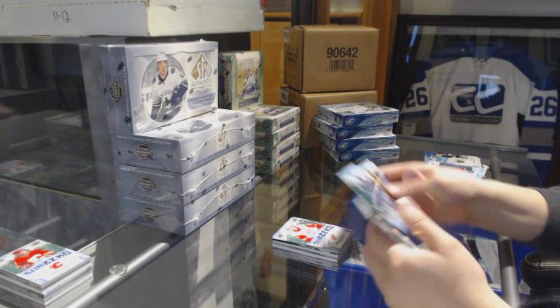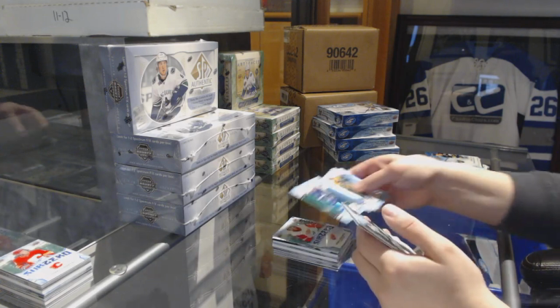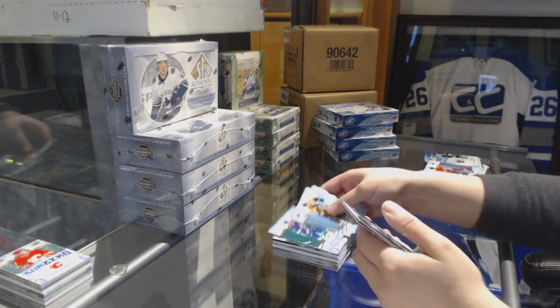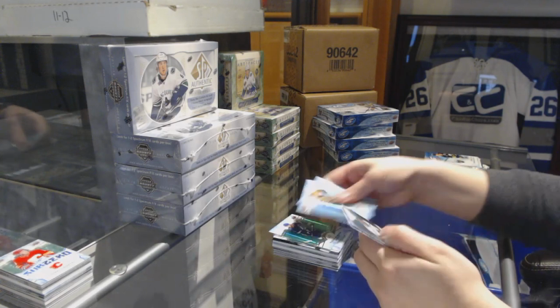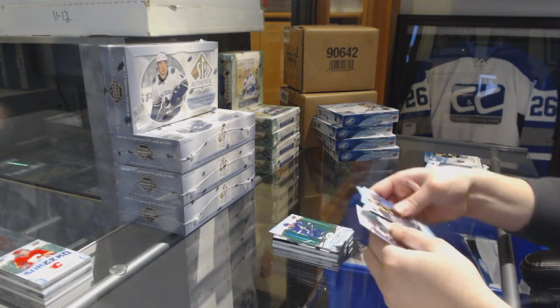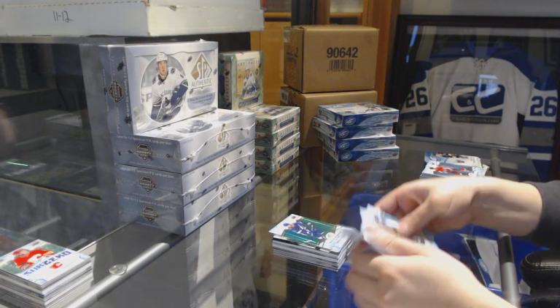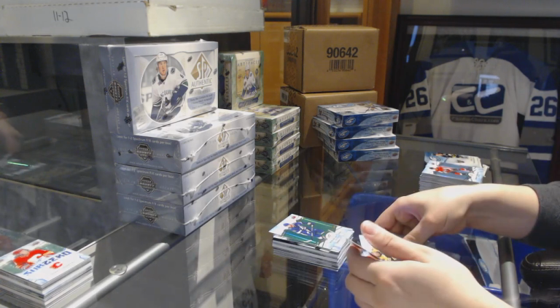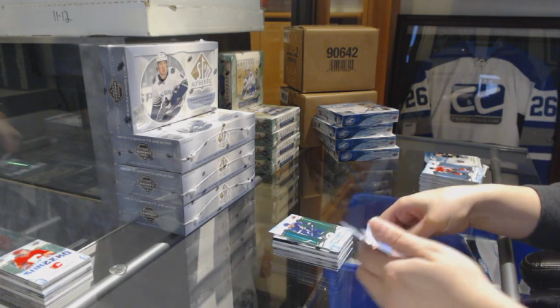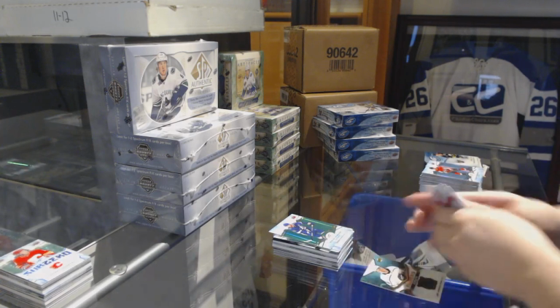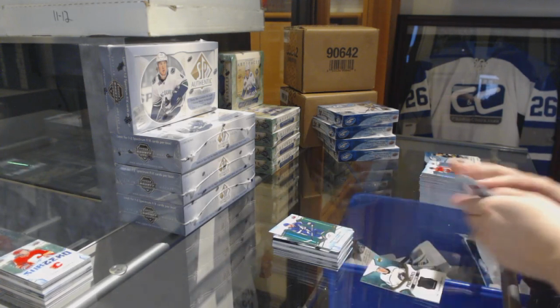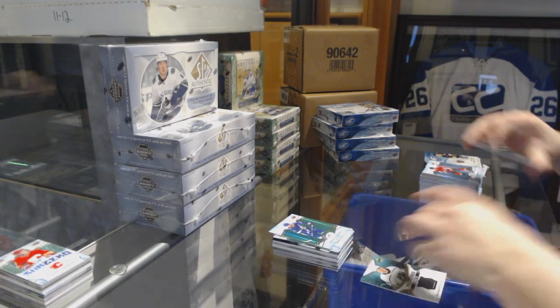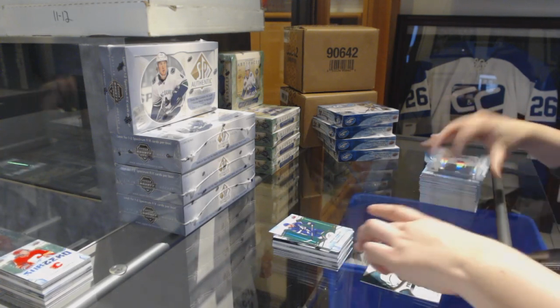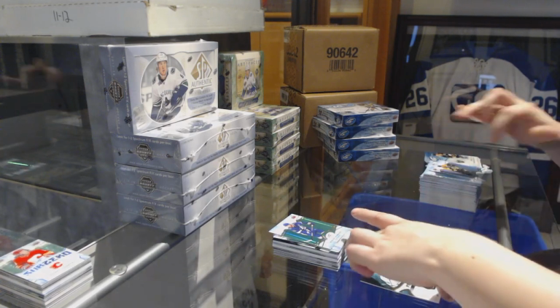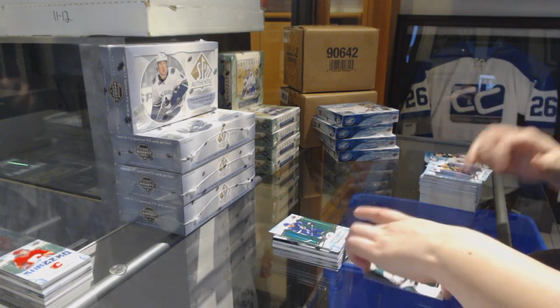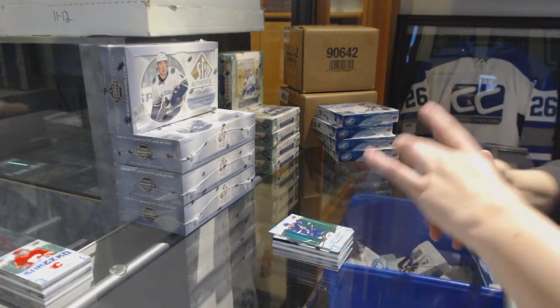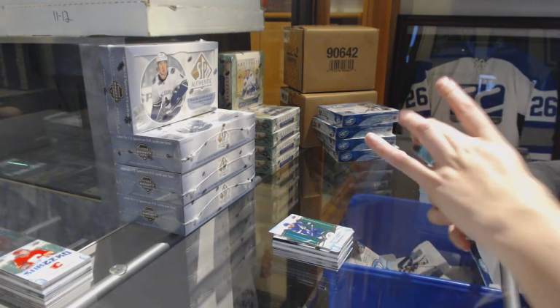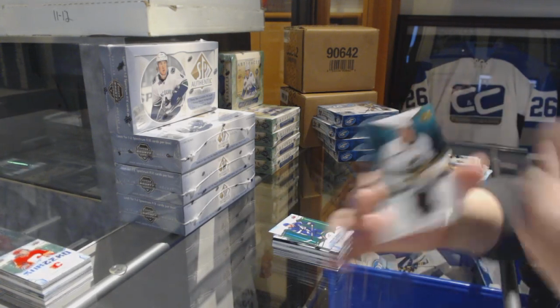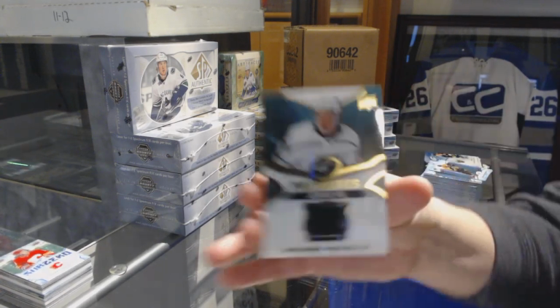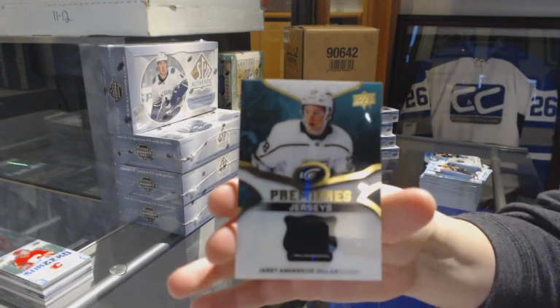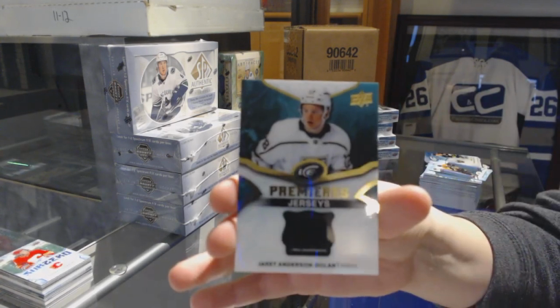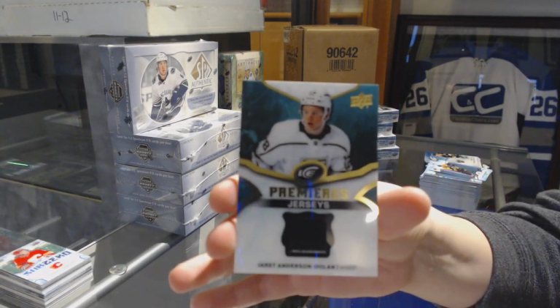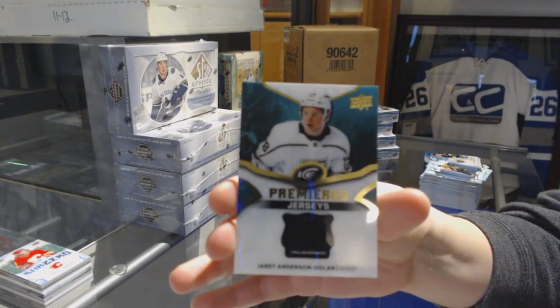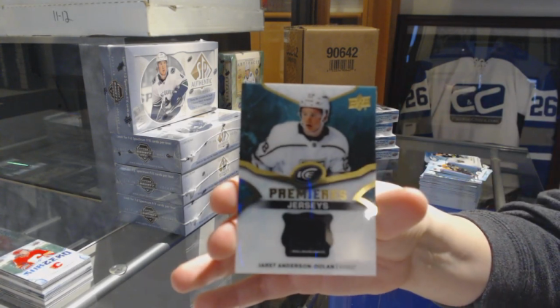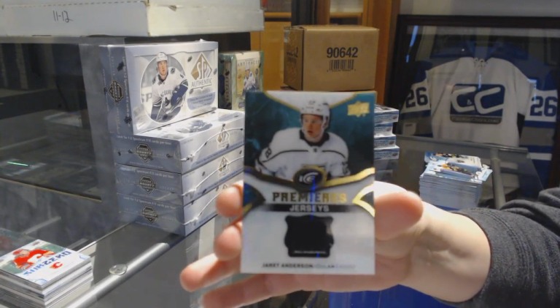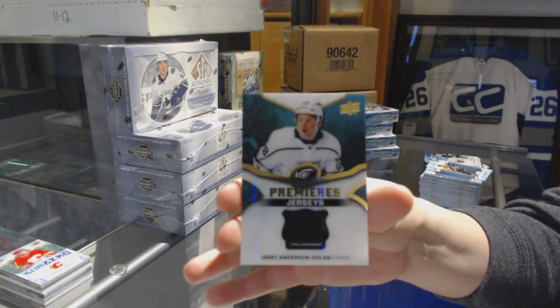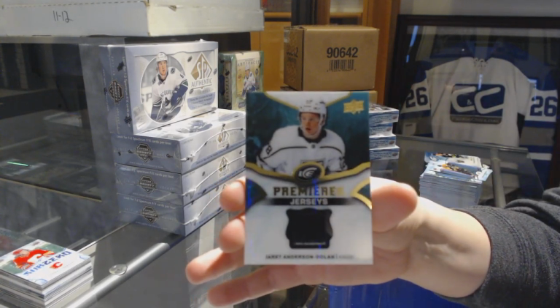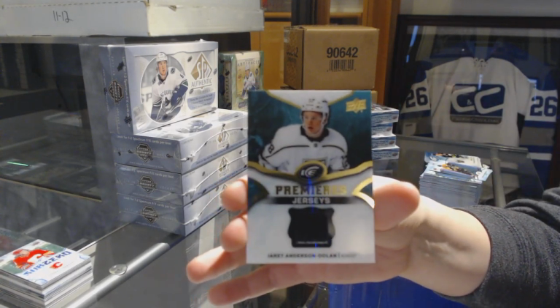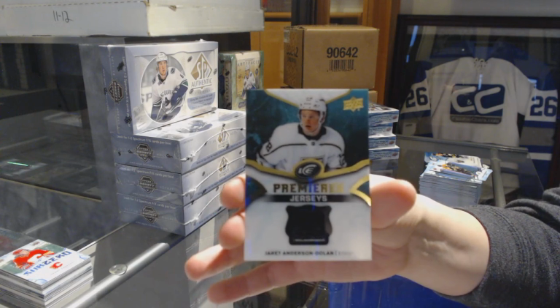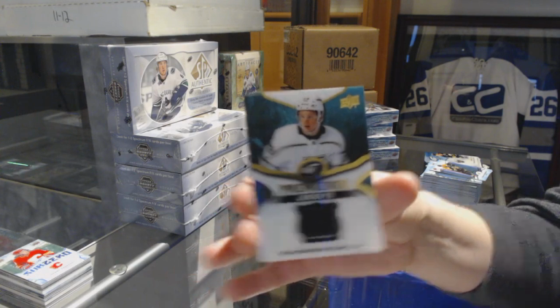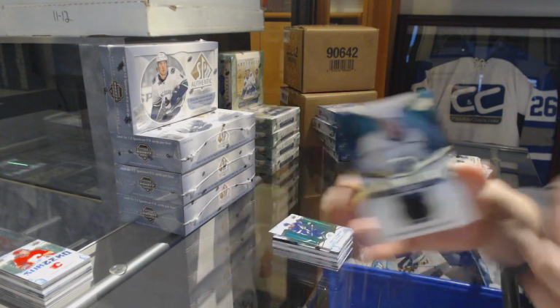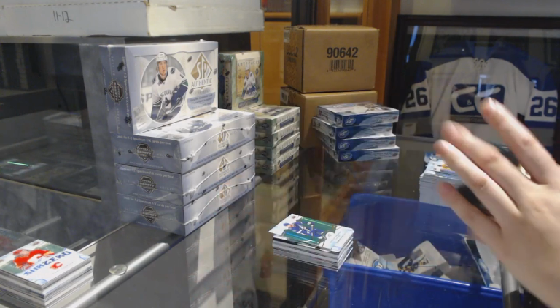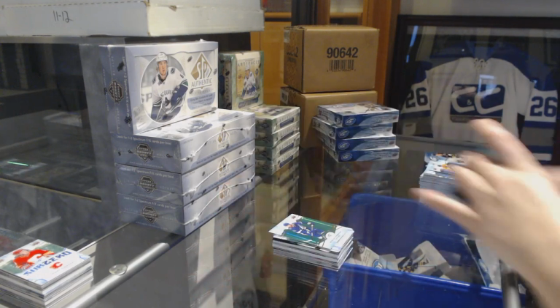Green for the Lightning, Steven Stamkos. Ice Premieres jersey of Jarrett Anderson-Dolan for the LA Kings.